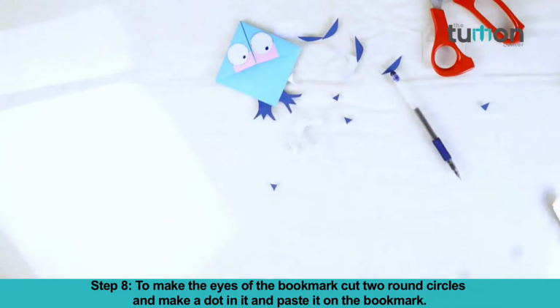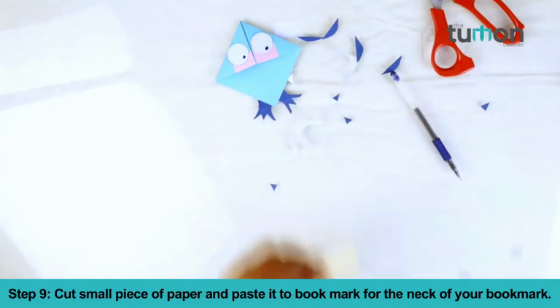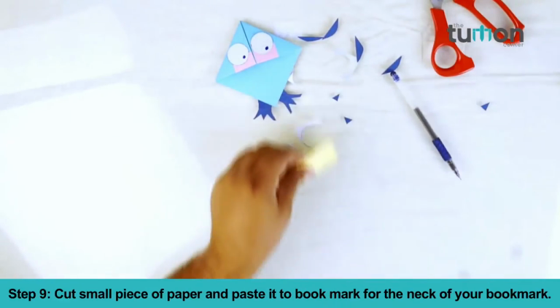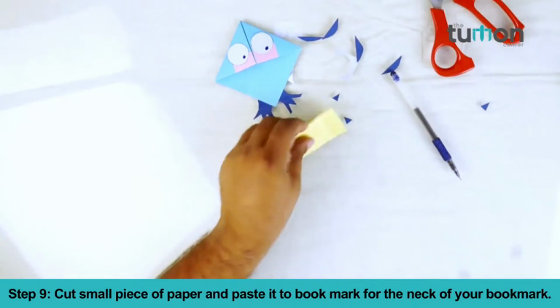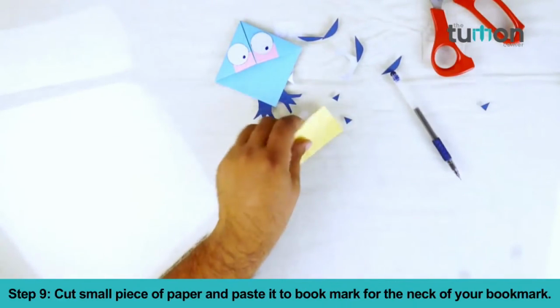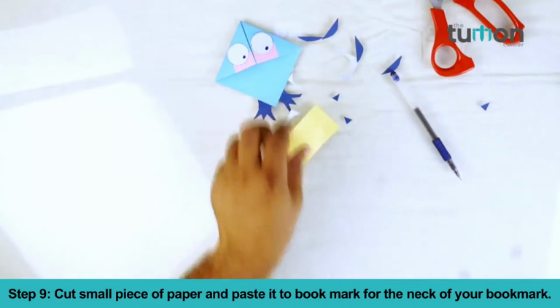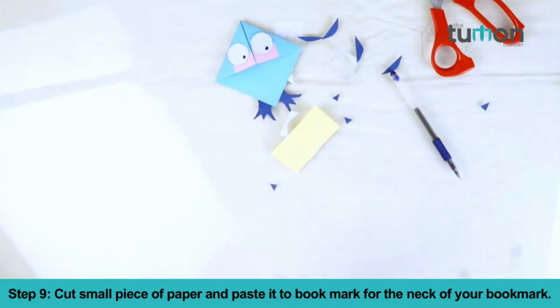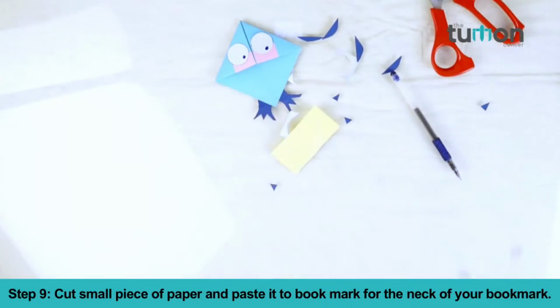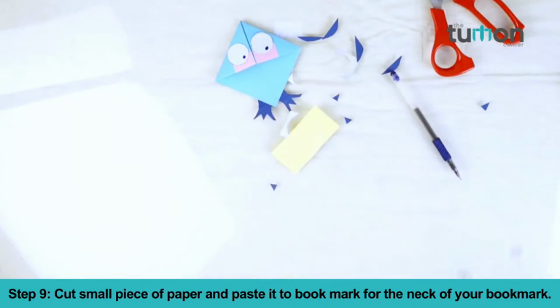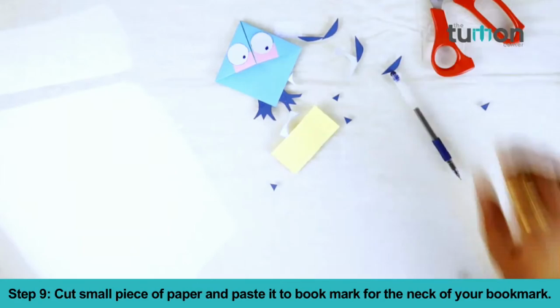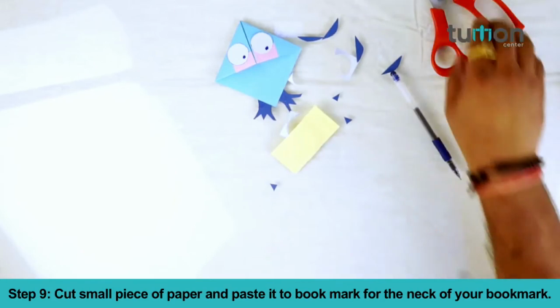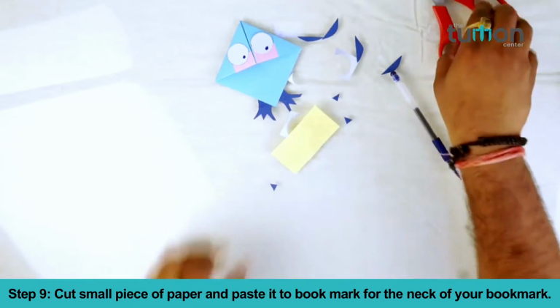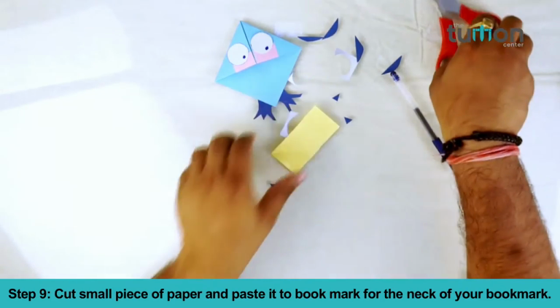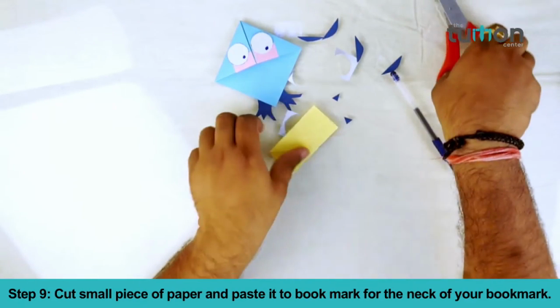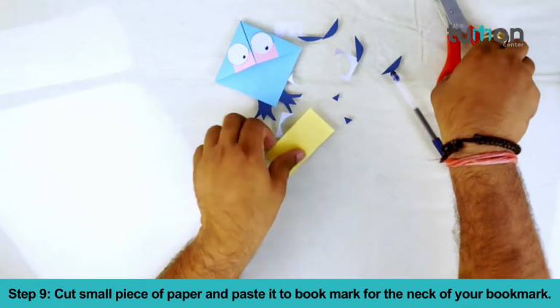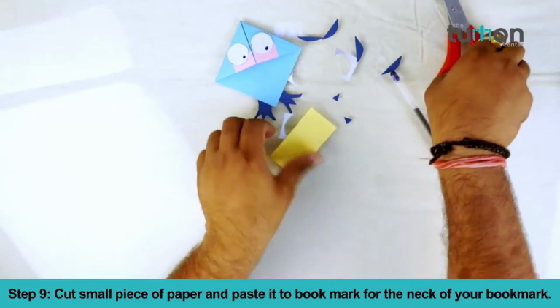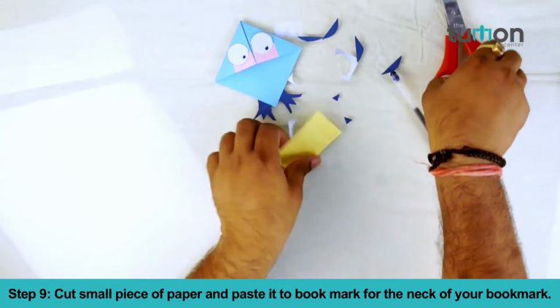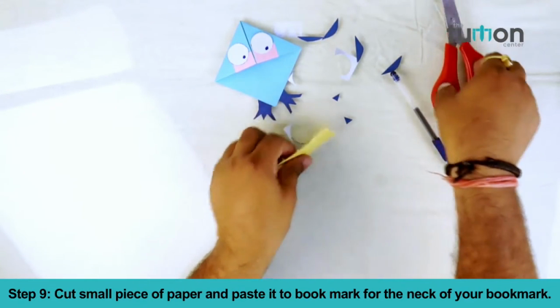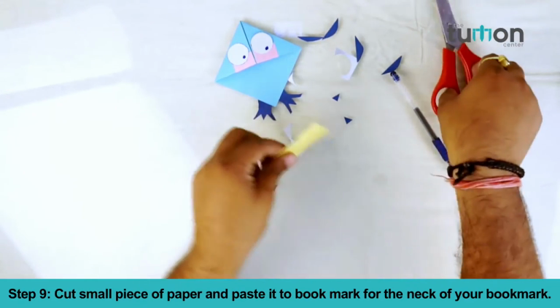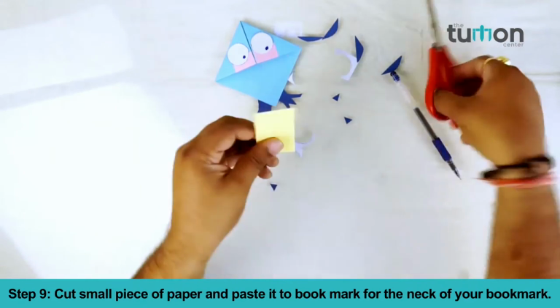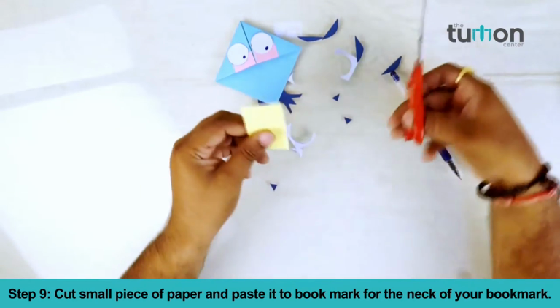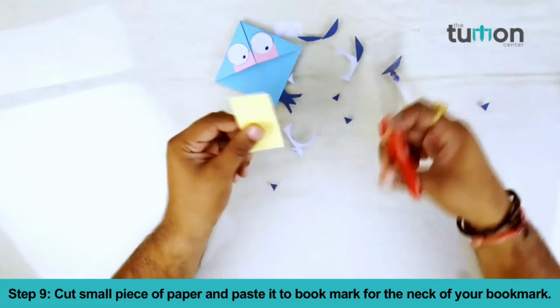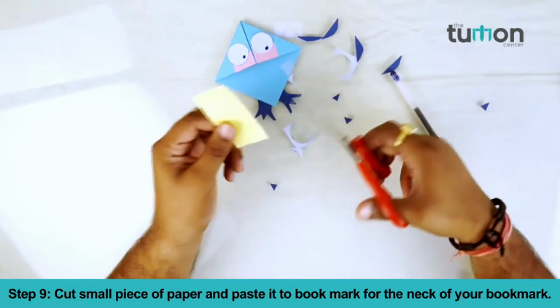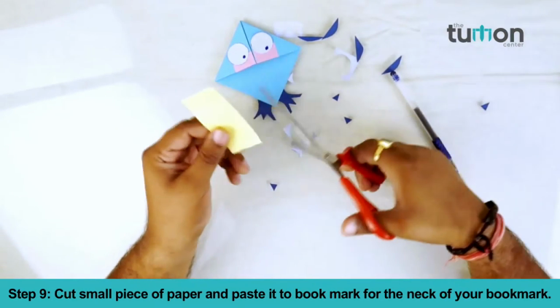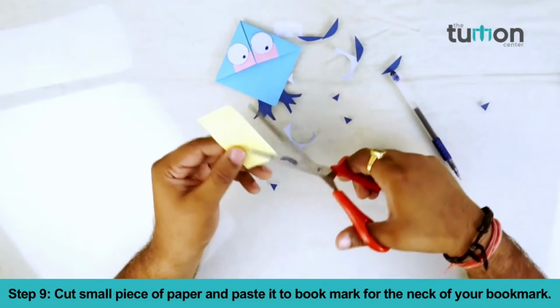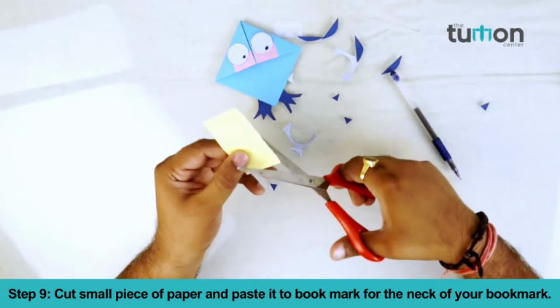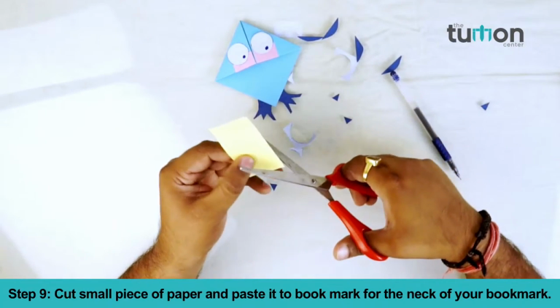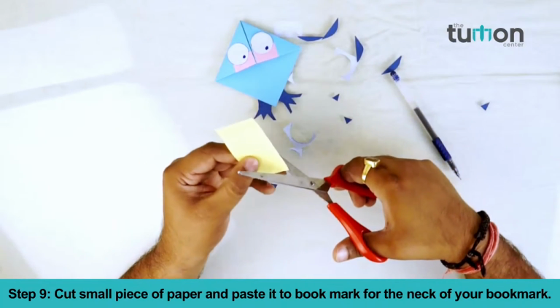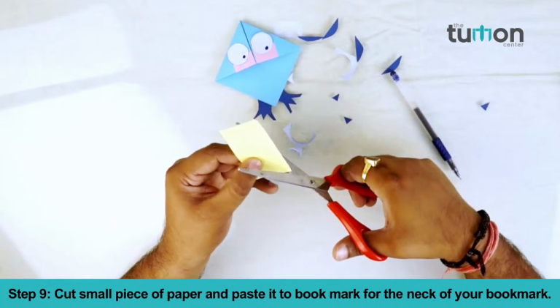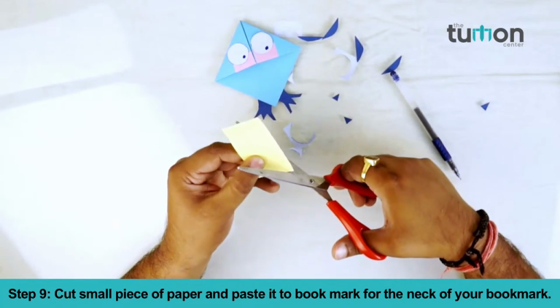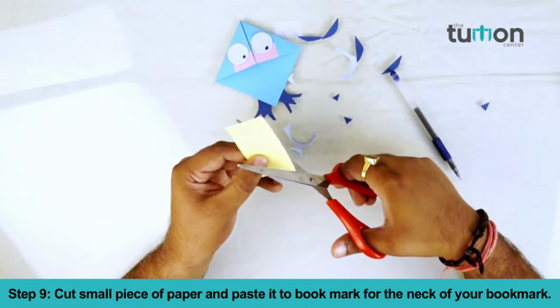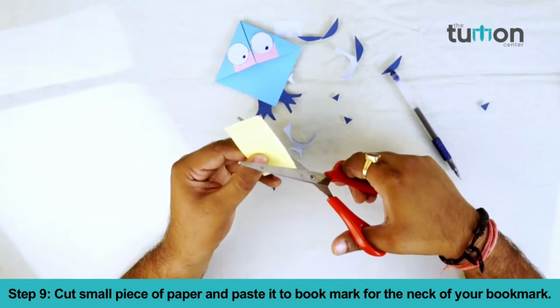Step 9. Cut a small piece of paper and paste it to the bookmark for the neck of your bookmark.